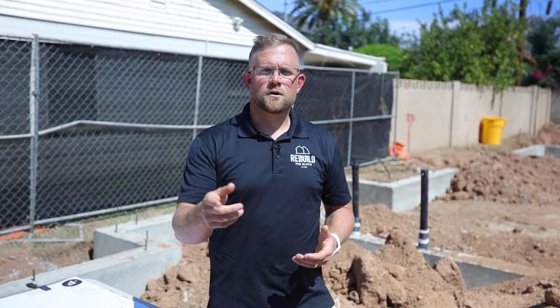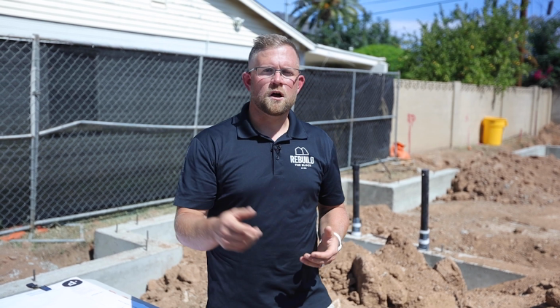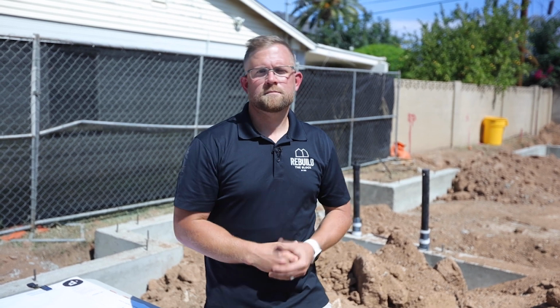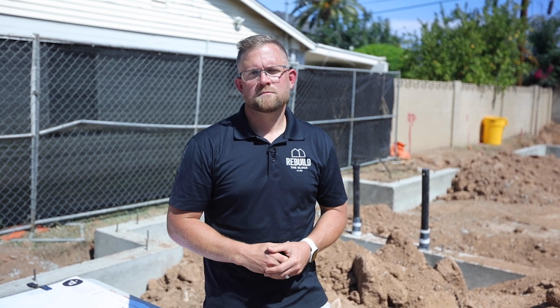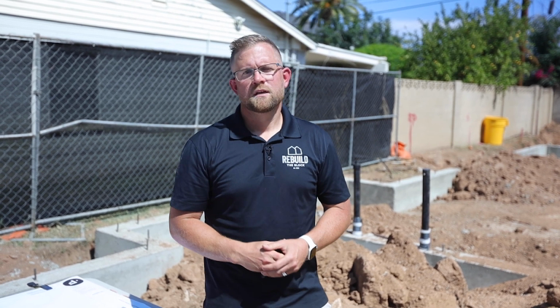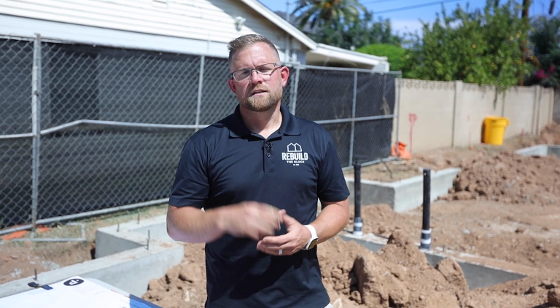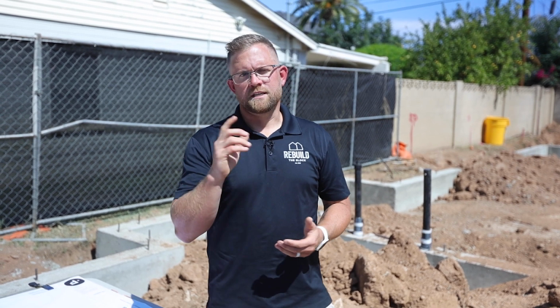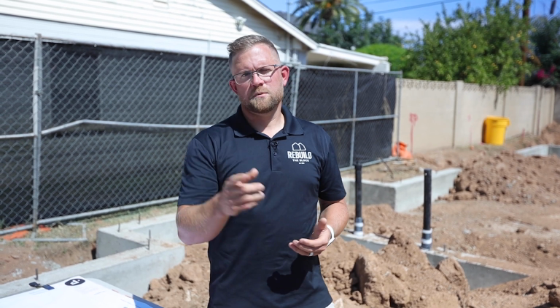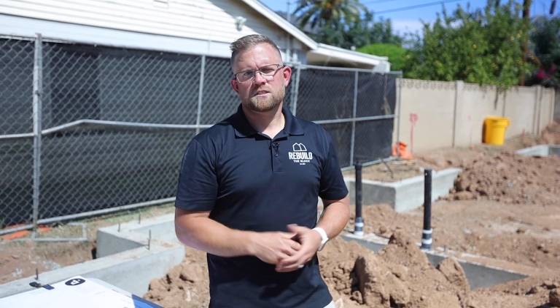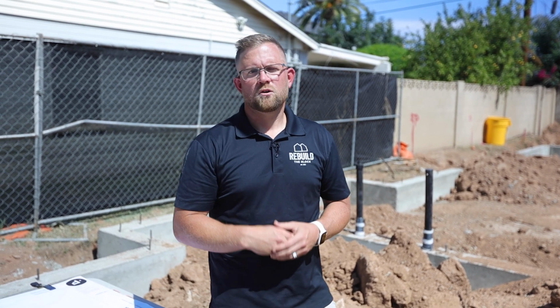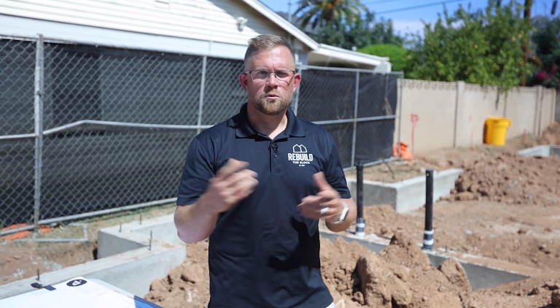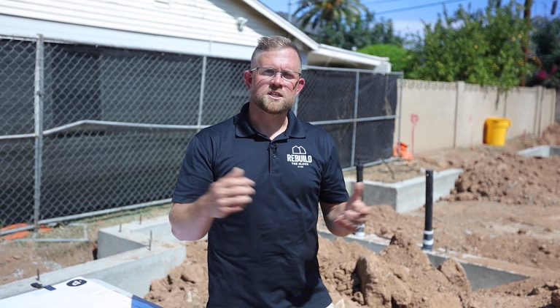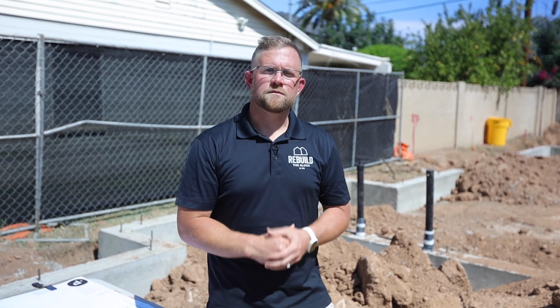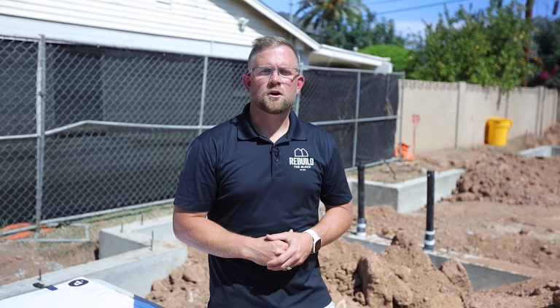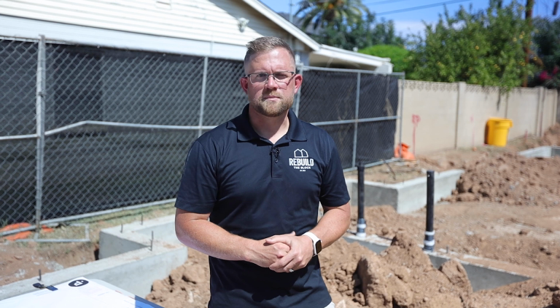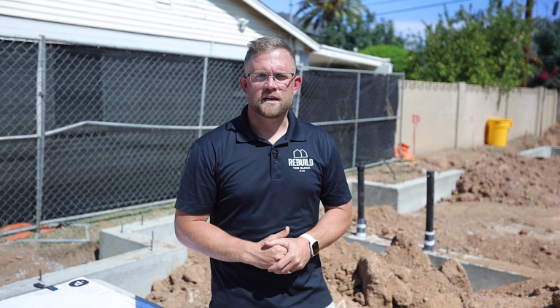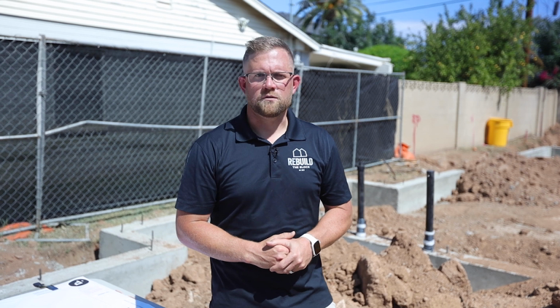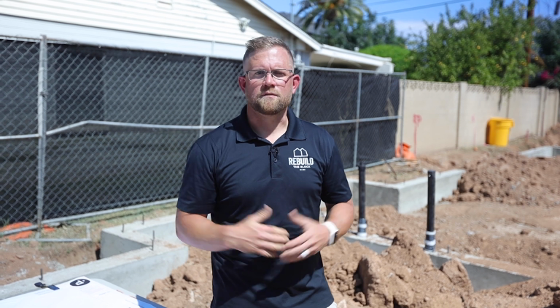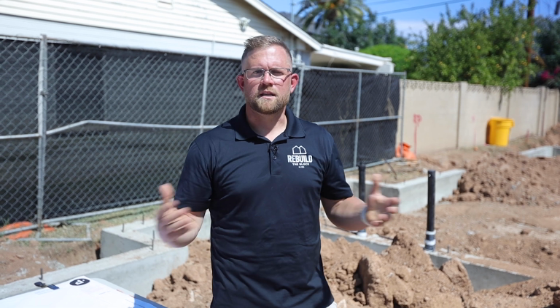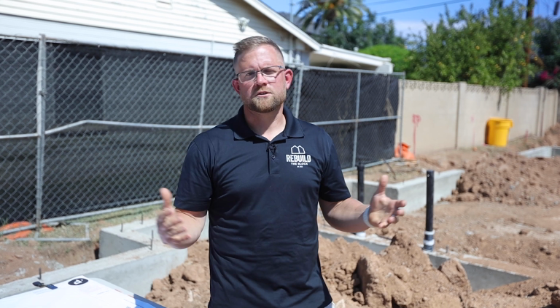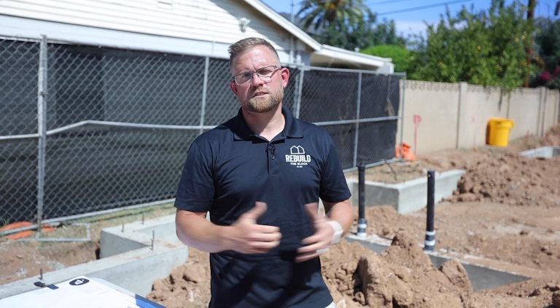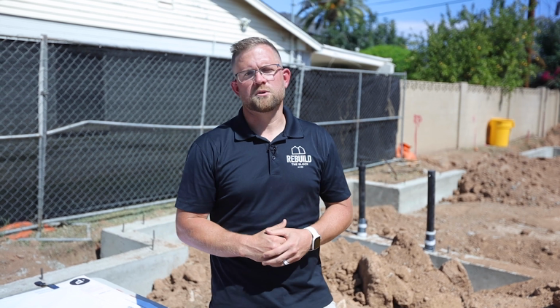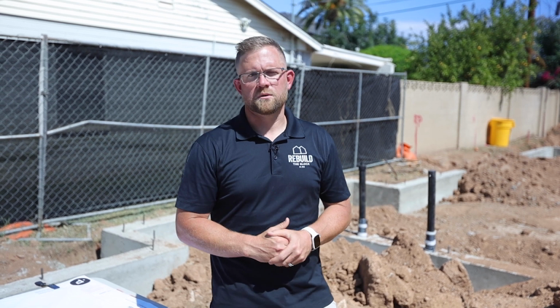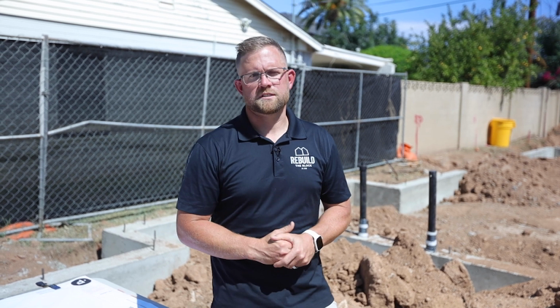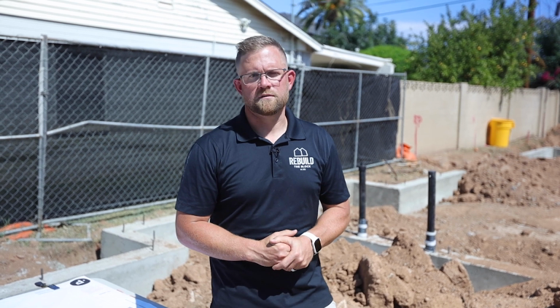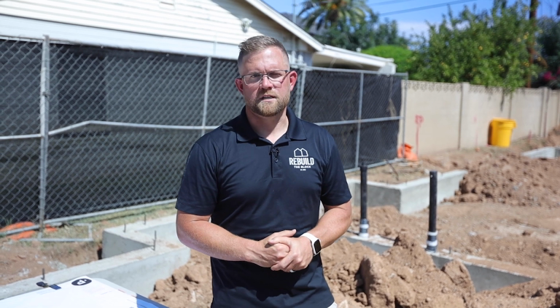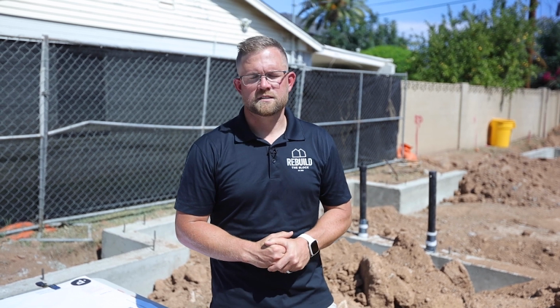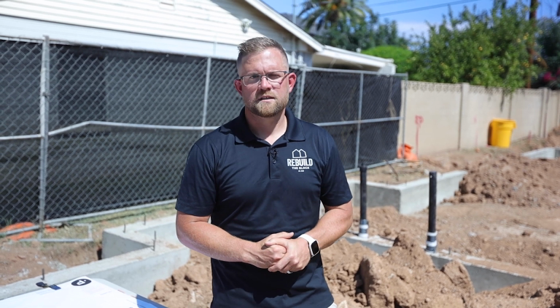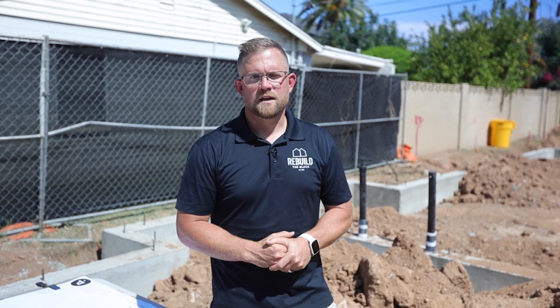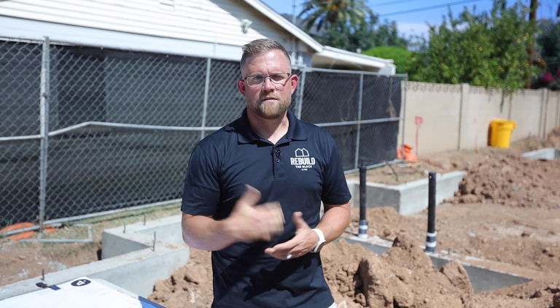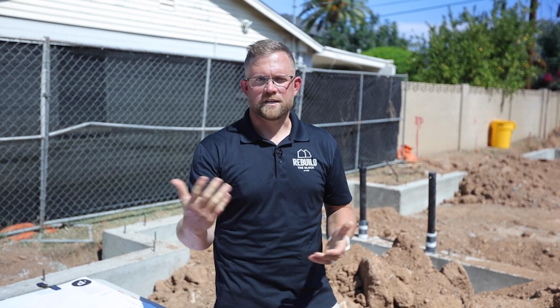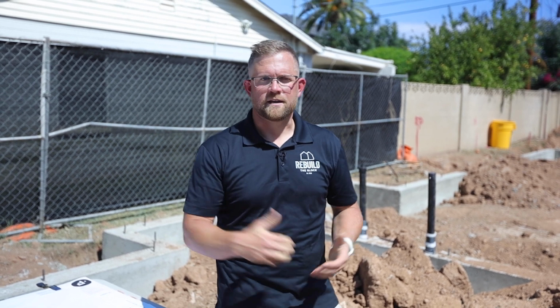Once the backfill is complete, we'll turn it back over to our concrete company to take care of AB compaction and start preparing for slab work. Stay tuned for that video in a couple weeks. Thanks for following along — DM us or reach out via our website if you have any interest in building with us here in Phoenix, and have a great day.